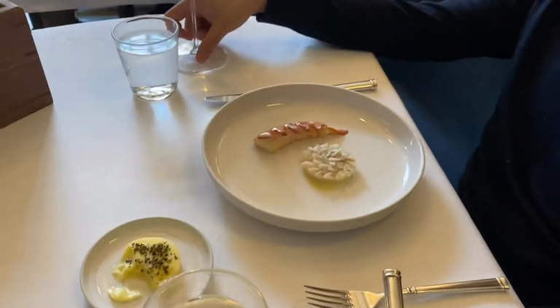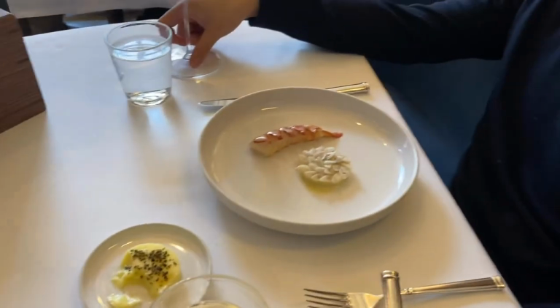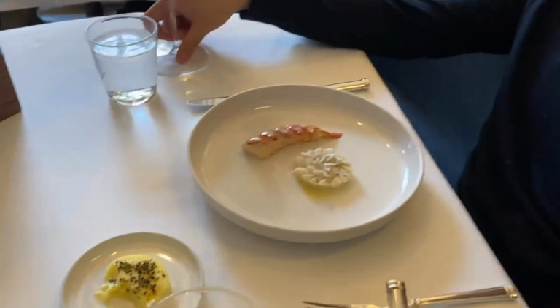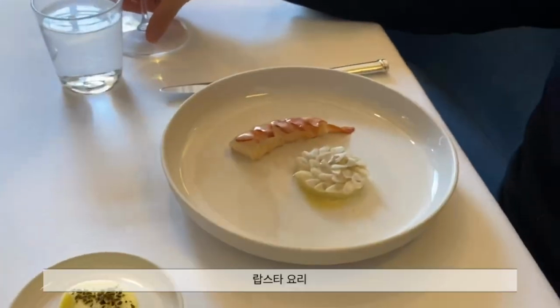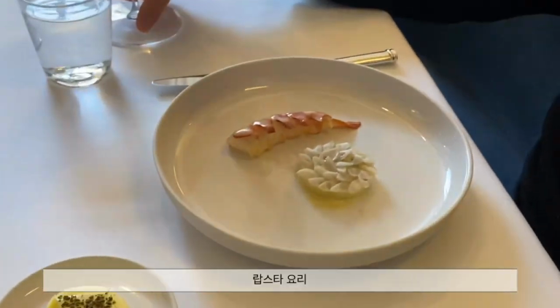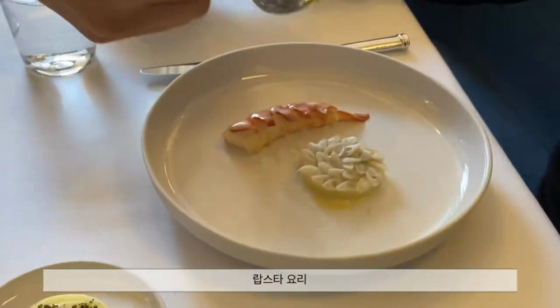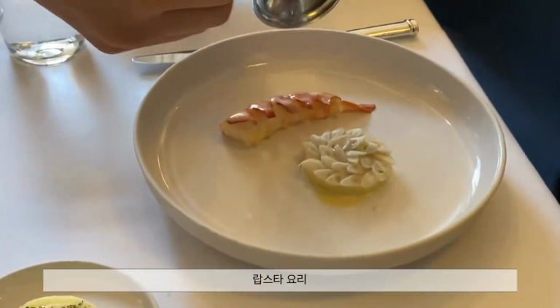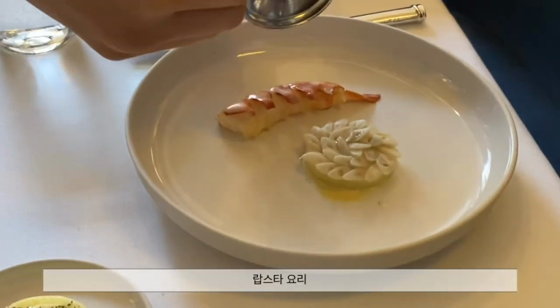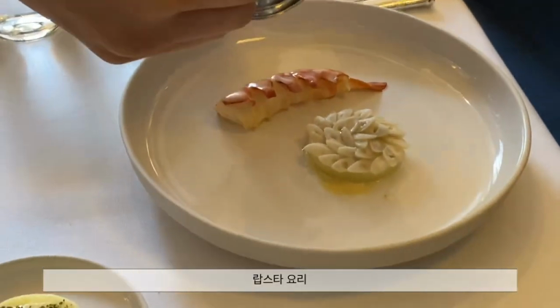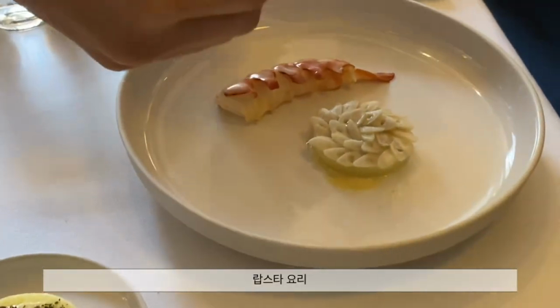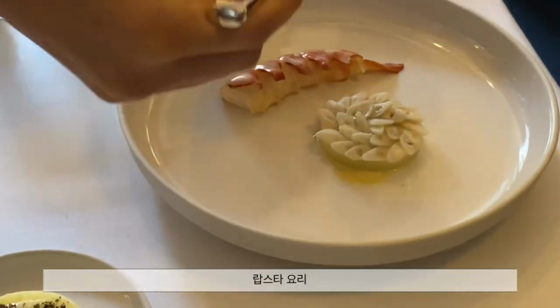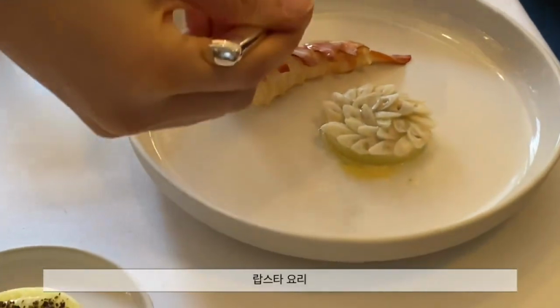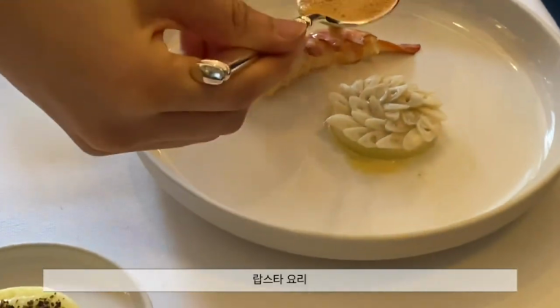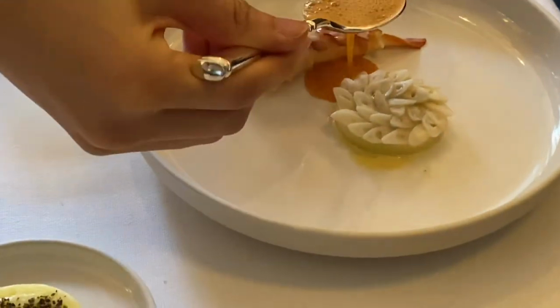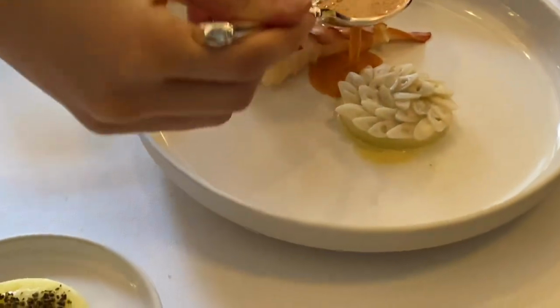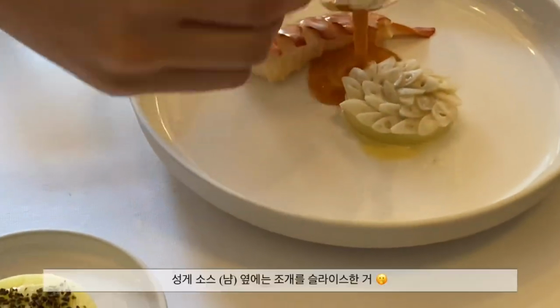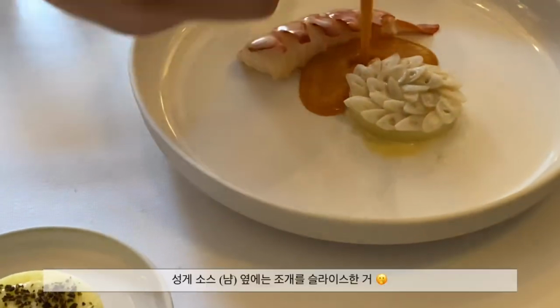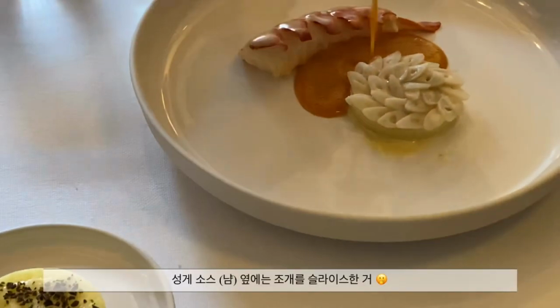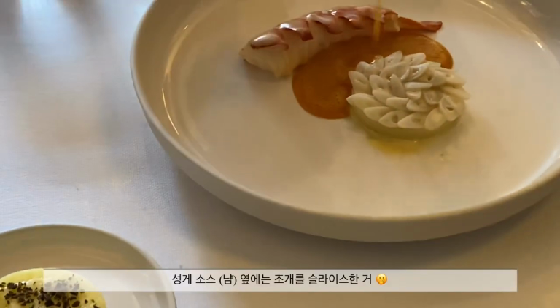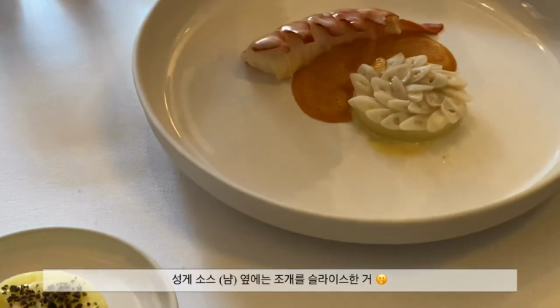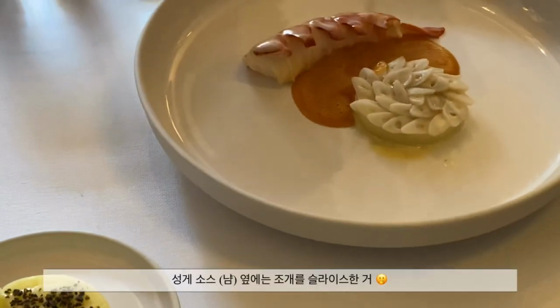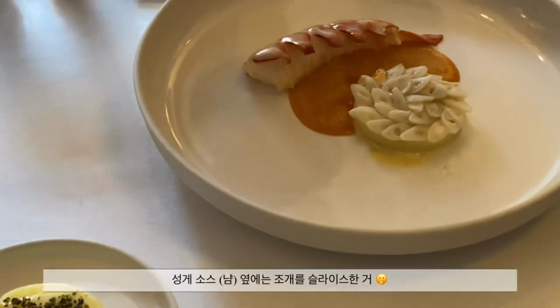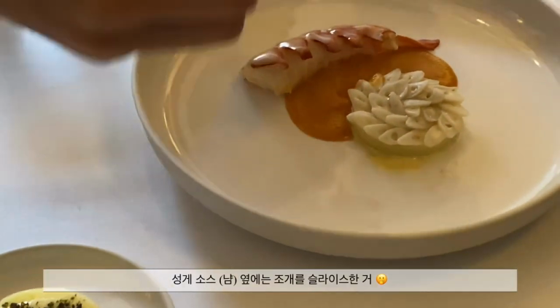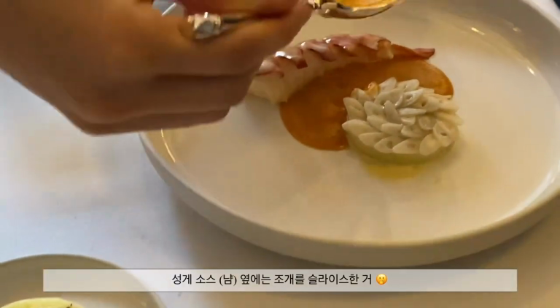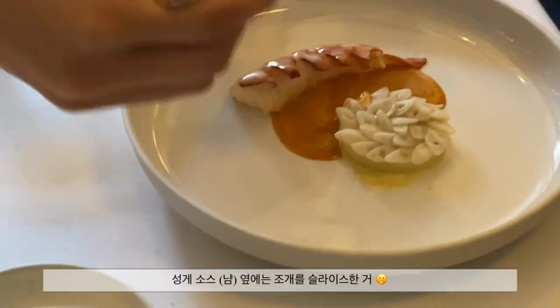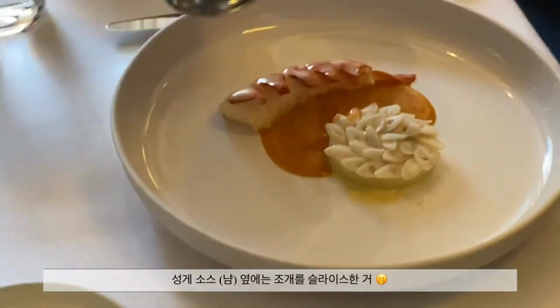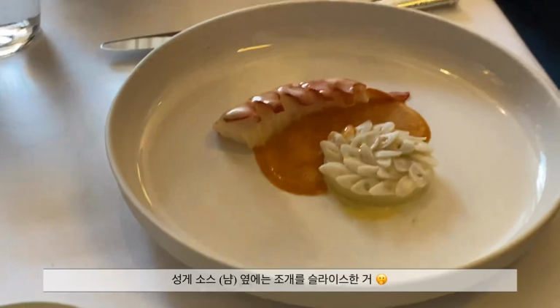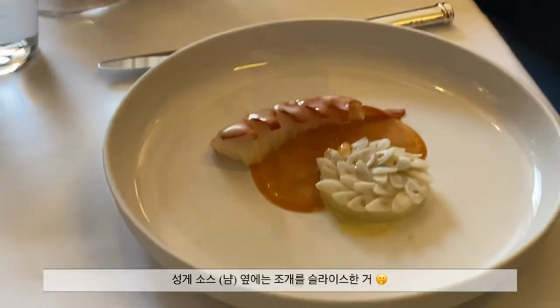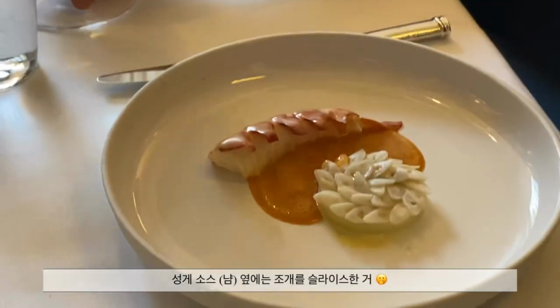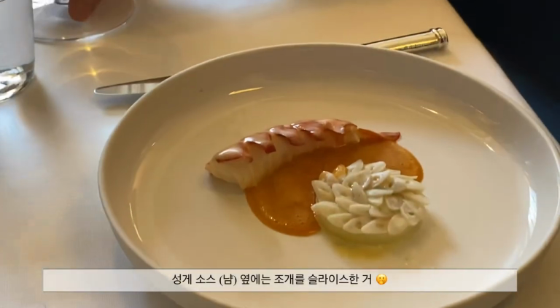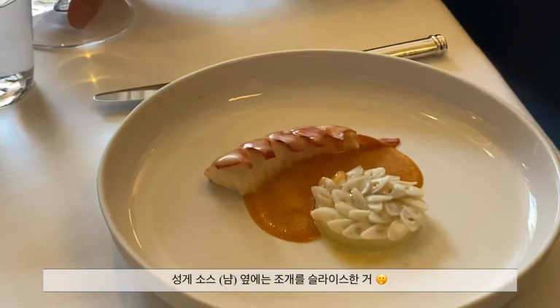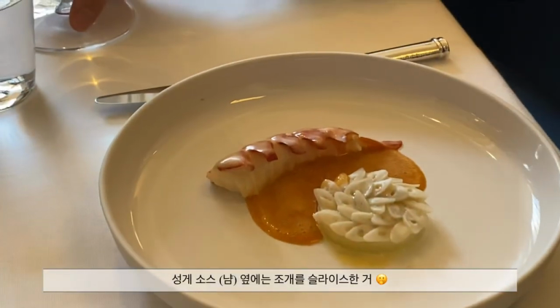Buttermilk lobster tail with potato tart, topped with razor clams and a sea urchin sauce.